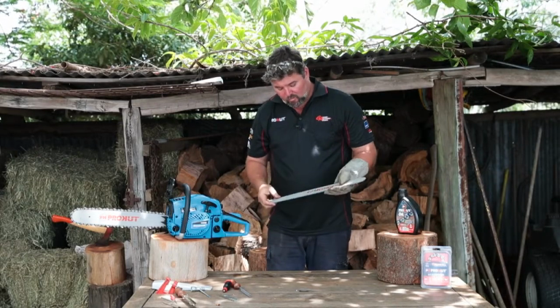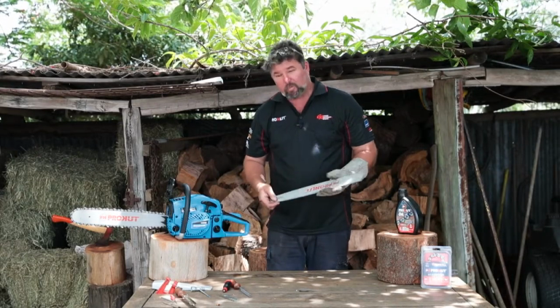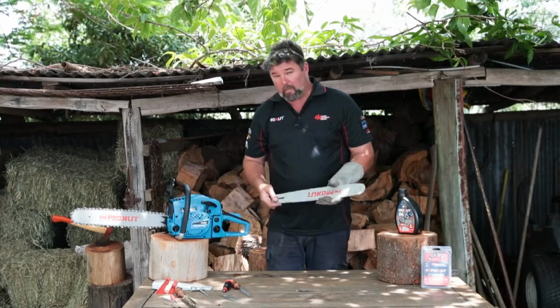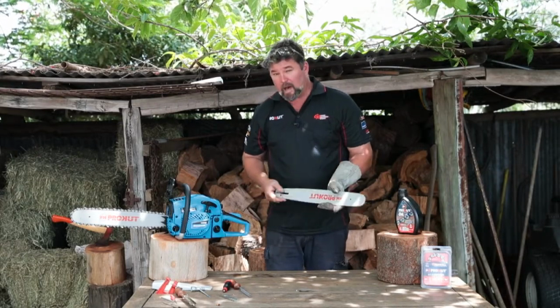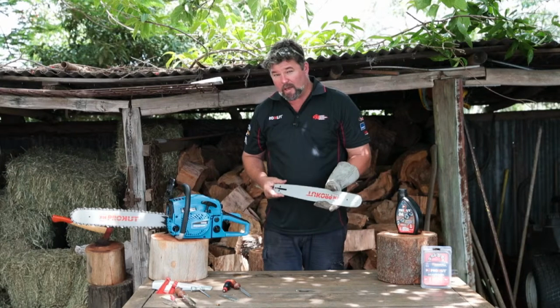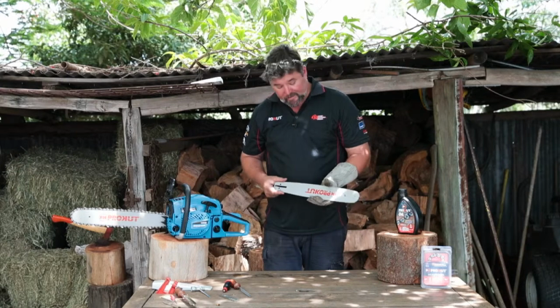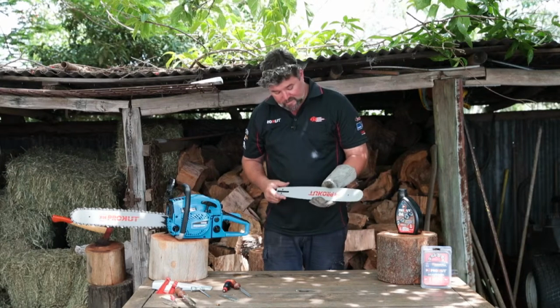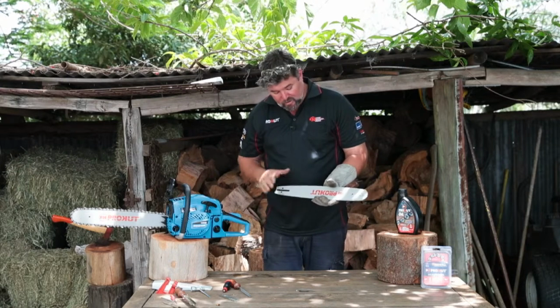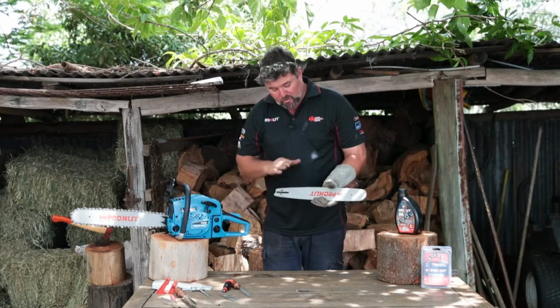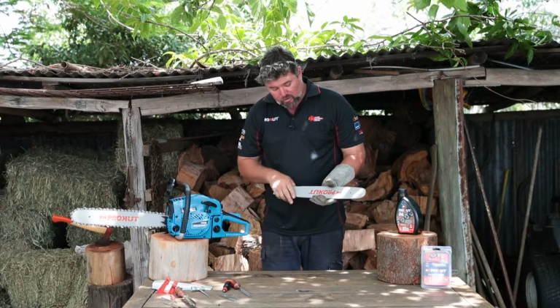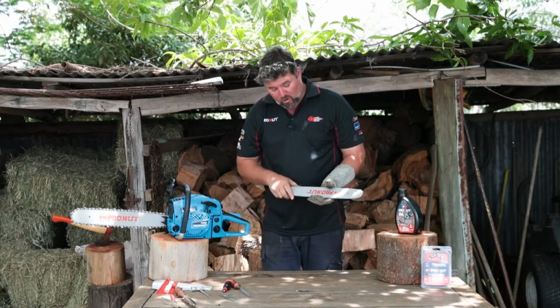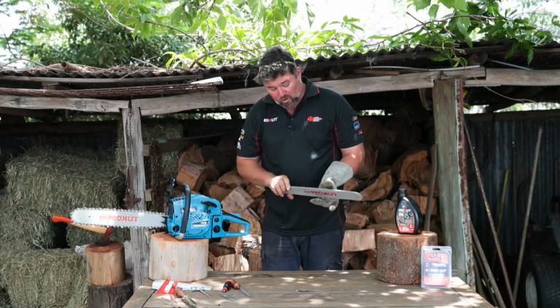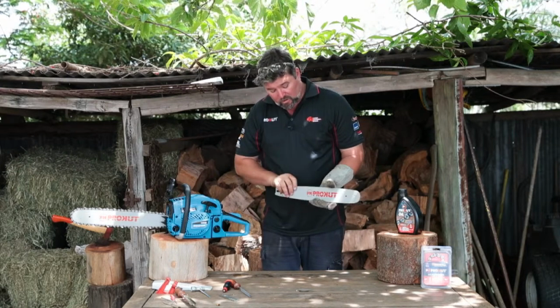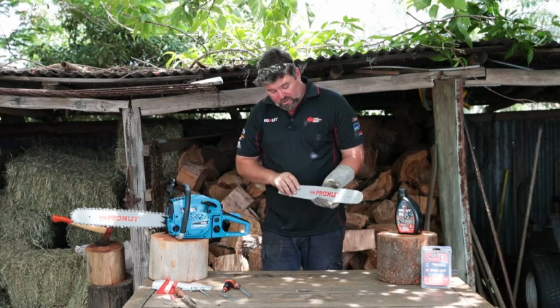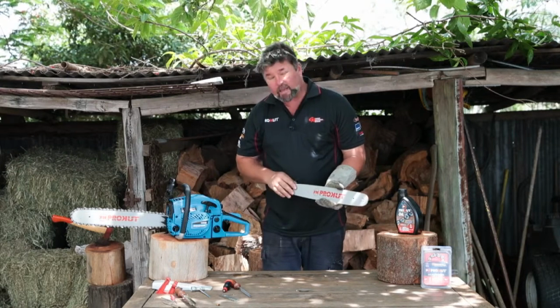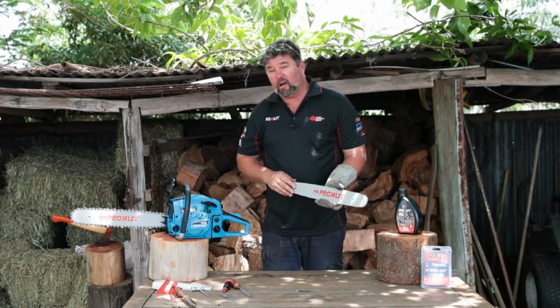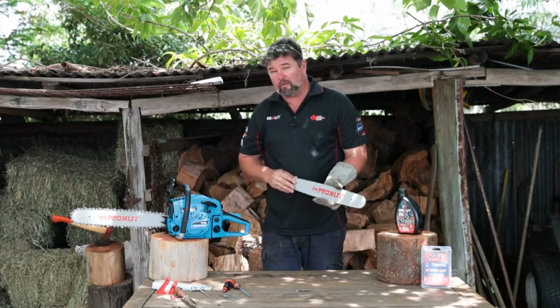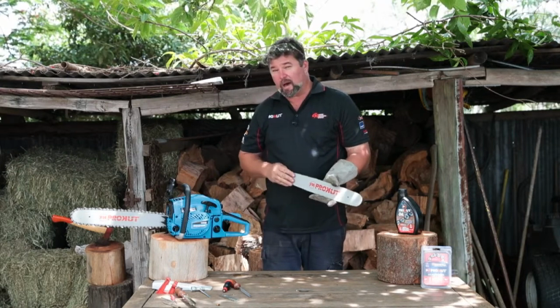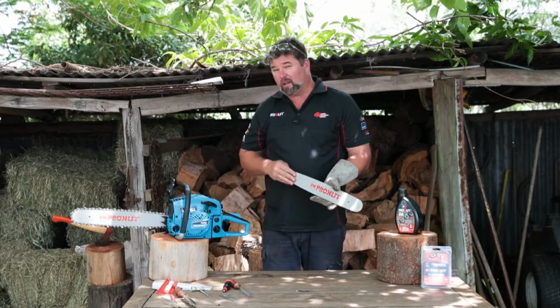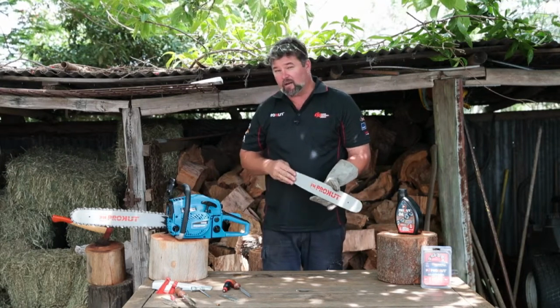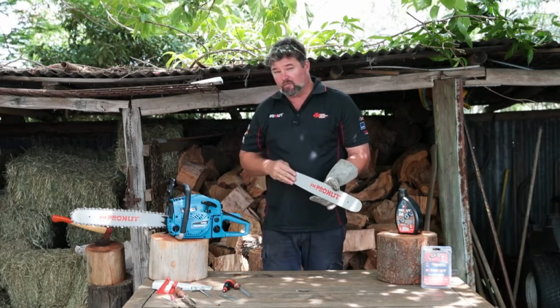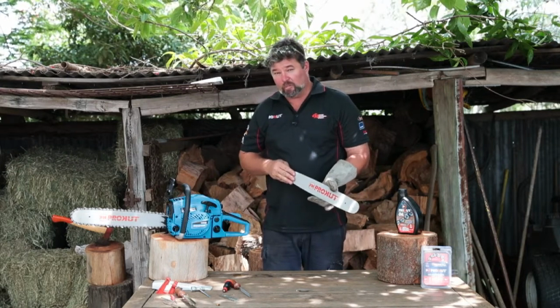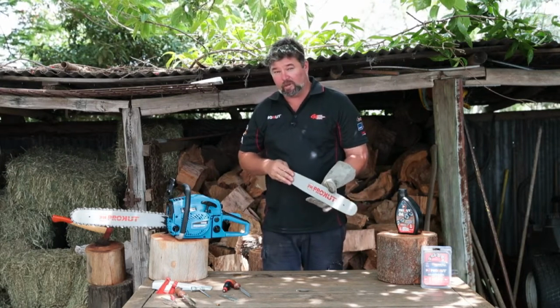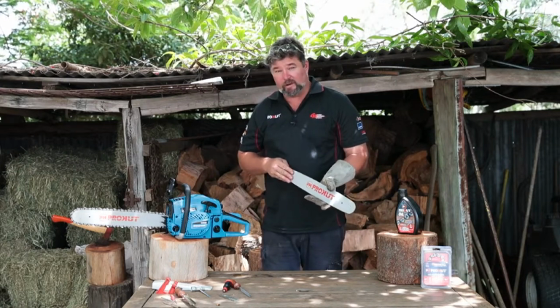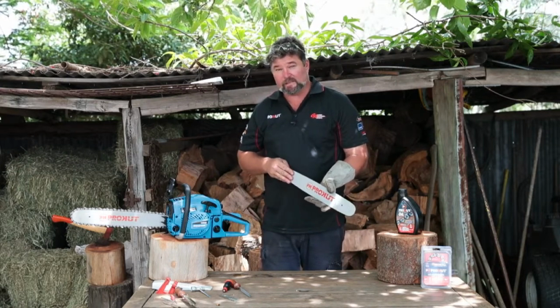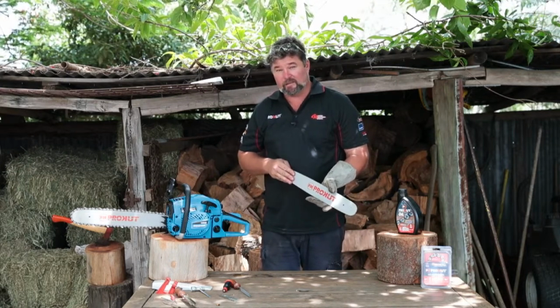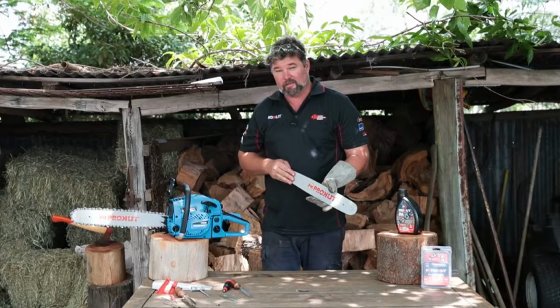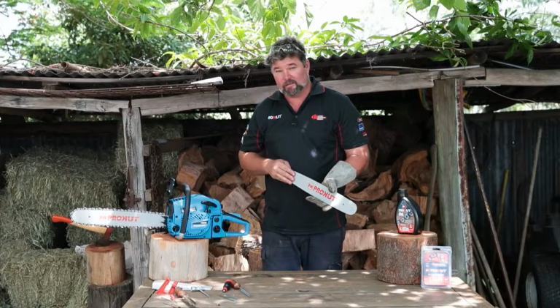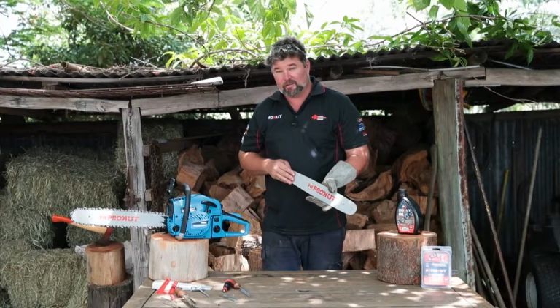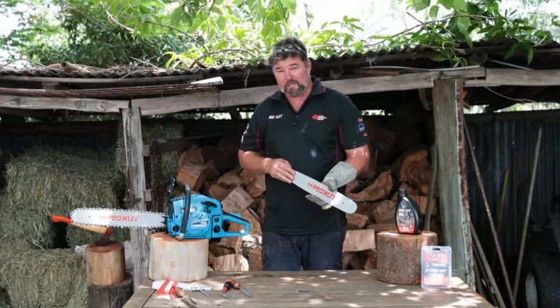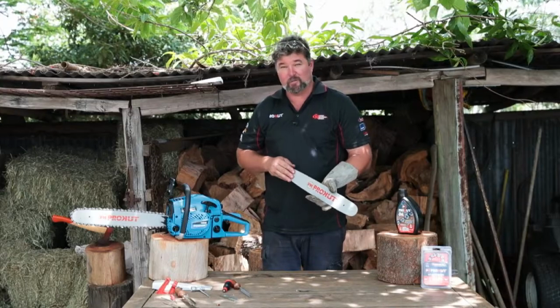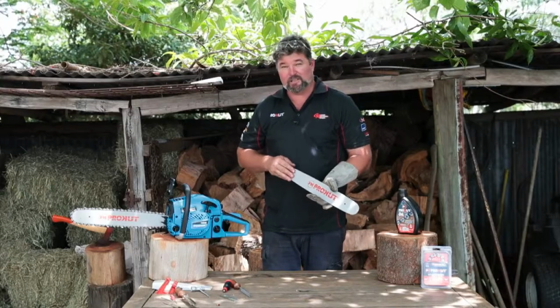With proper bar maintenance your chain life and bar life will be increased. Thanks for watching.